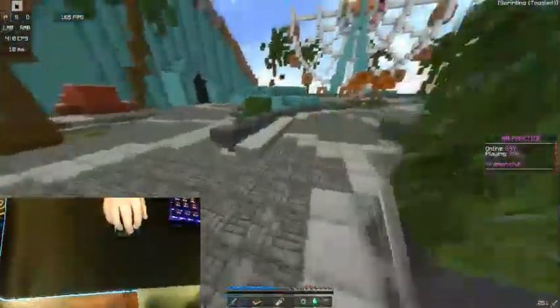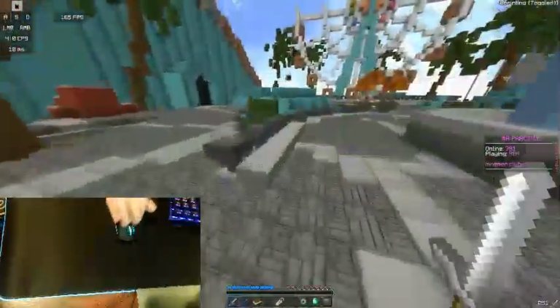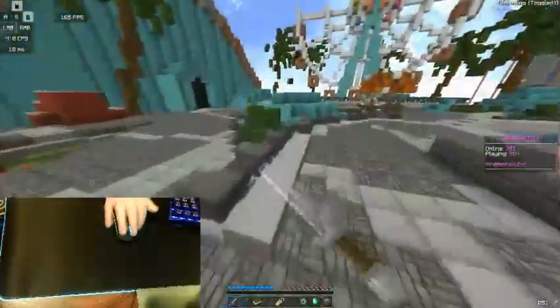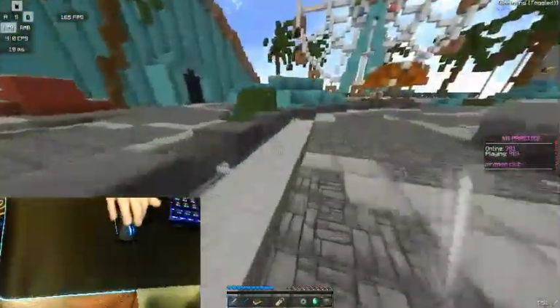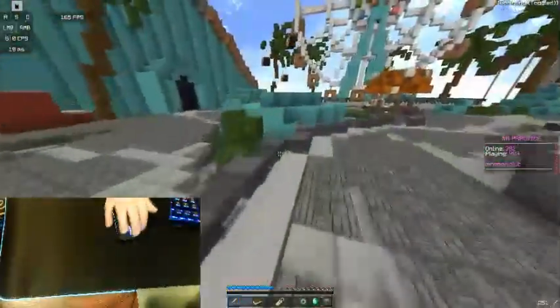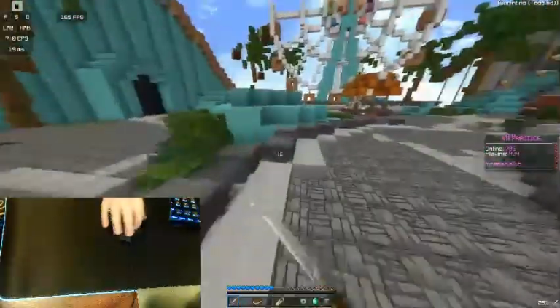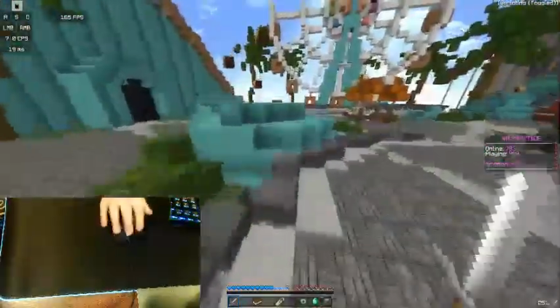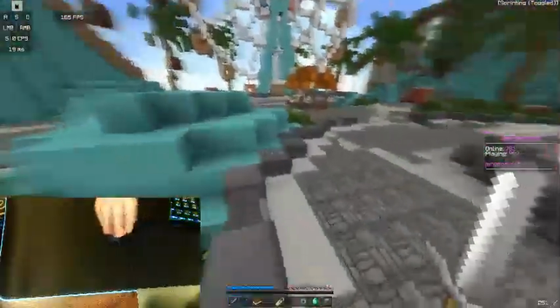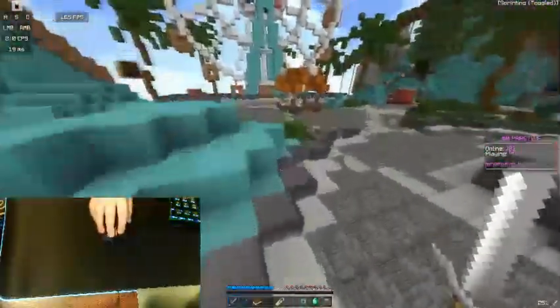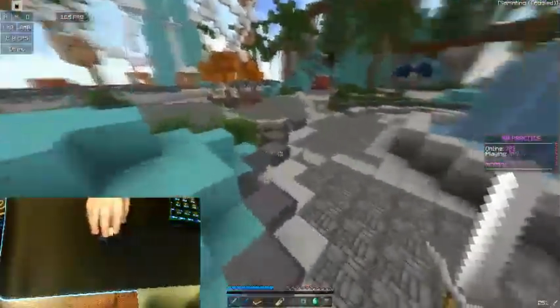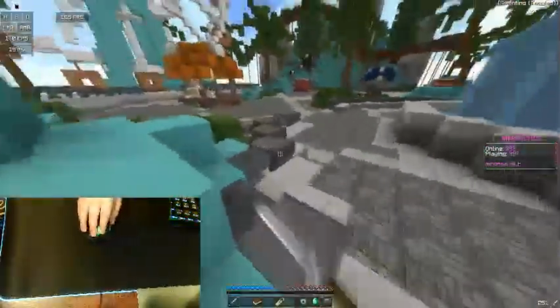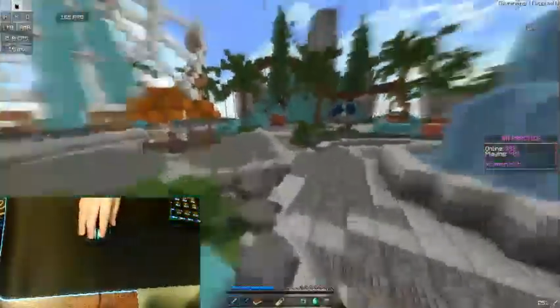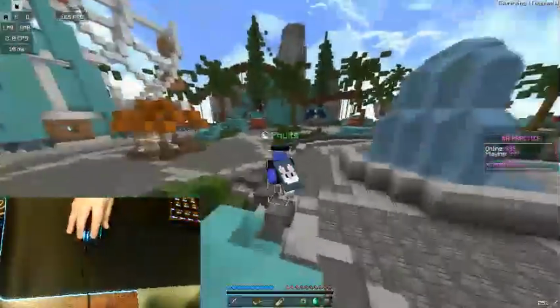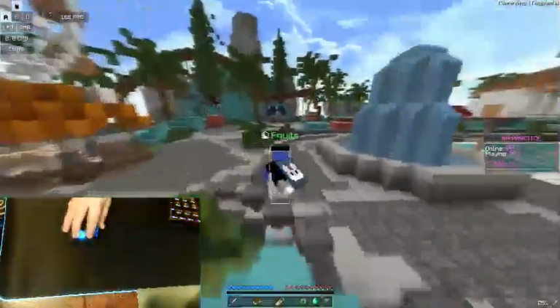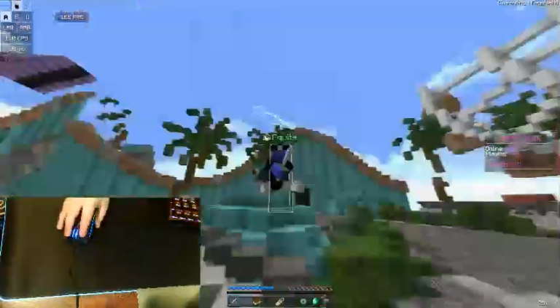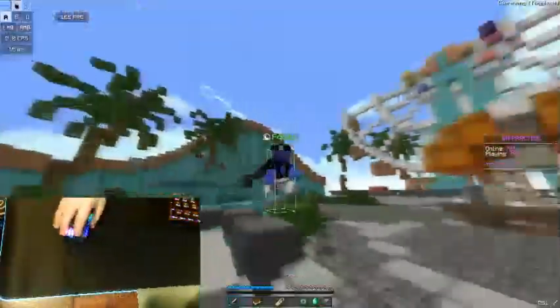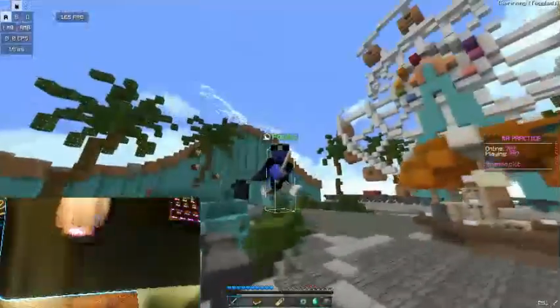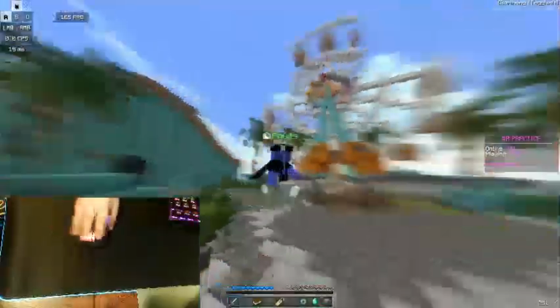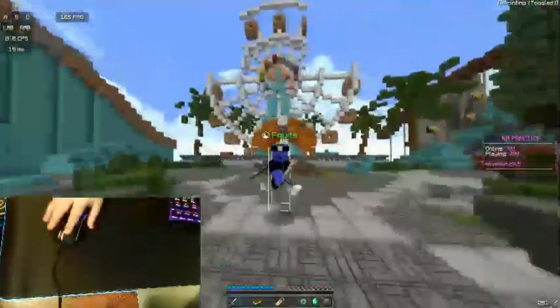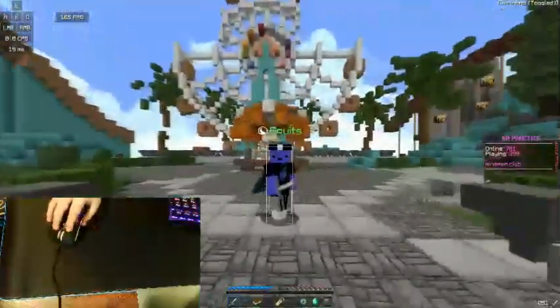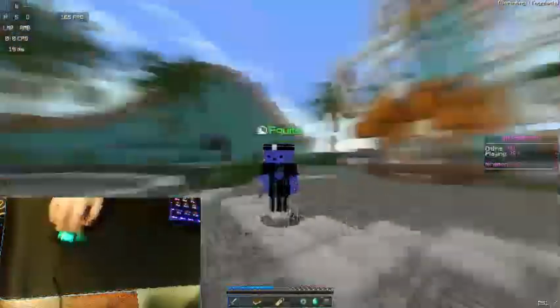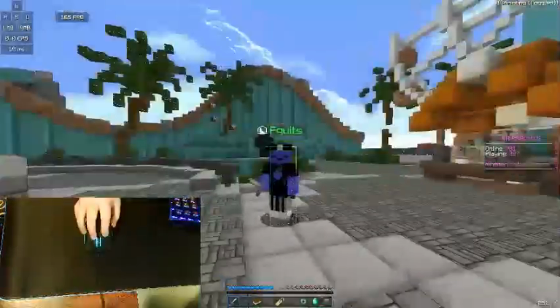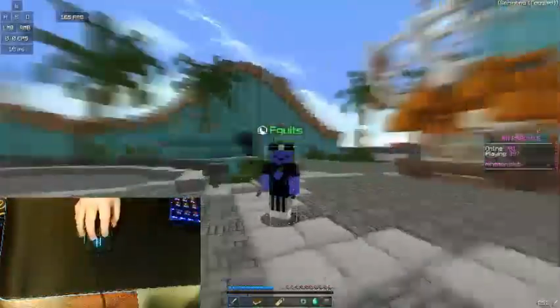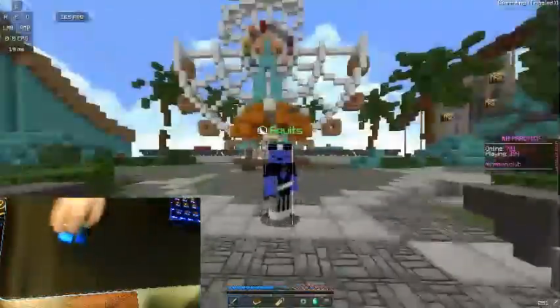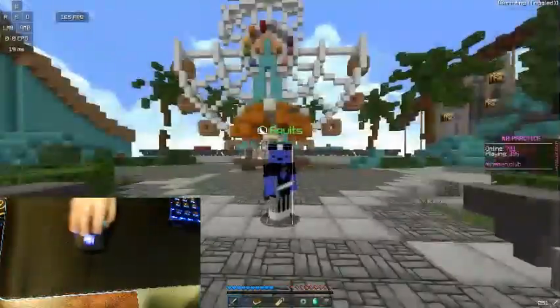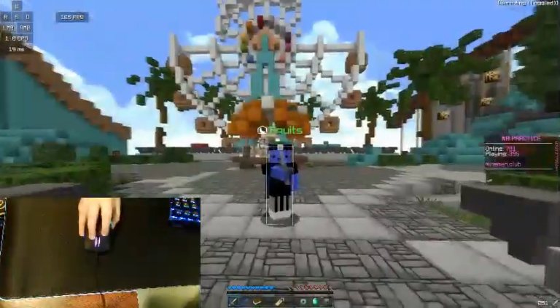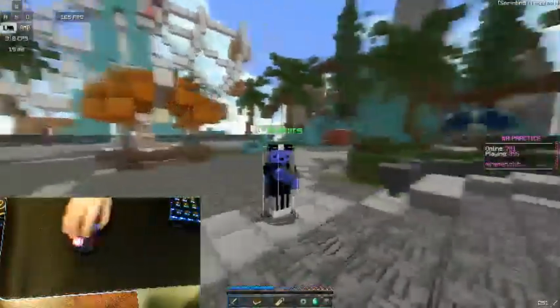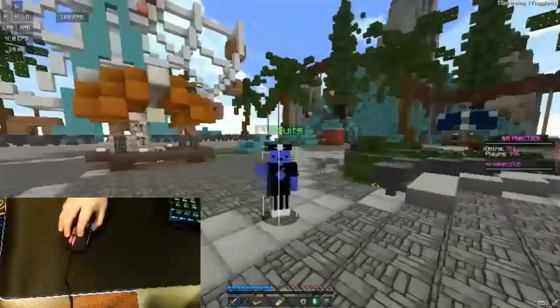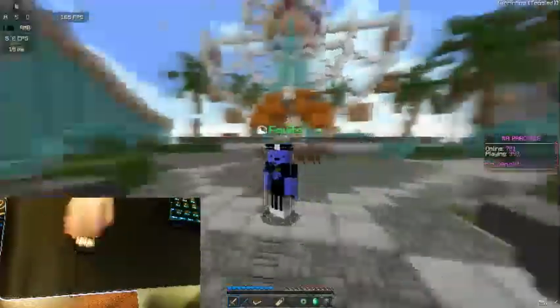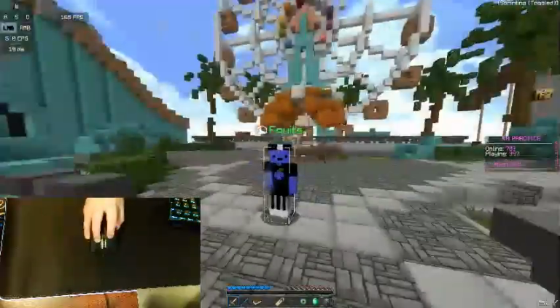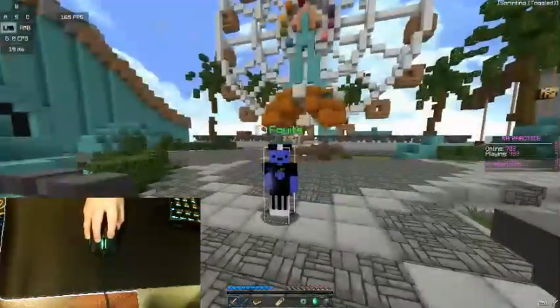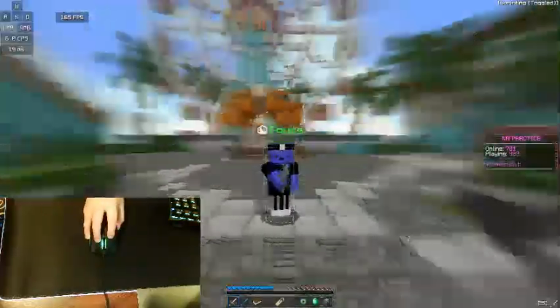You might use something different, which is completely fine — there are a ton of PvP players who hold their mouse in a pretty awkward way. I'm just gonna post some clips of me jitter clicking on some Sumo and some Classic games.